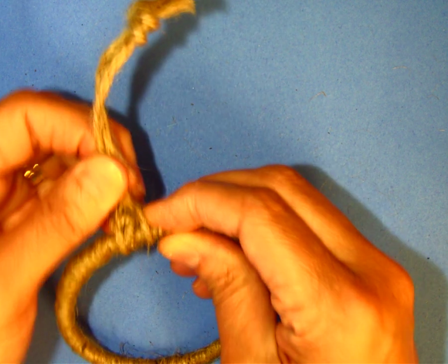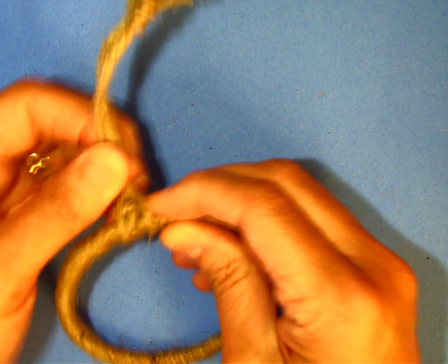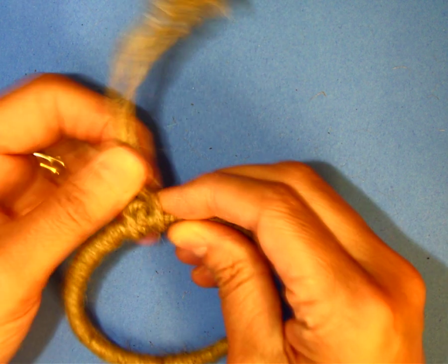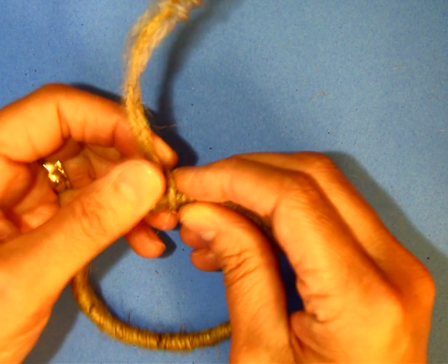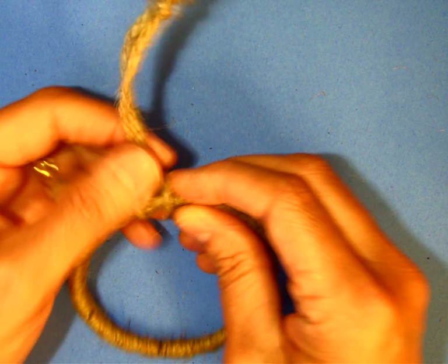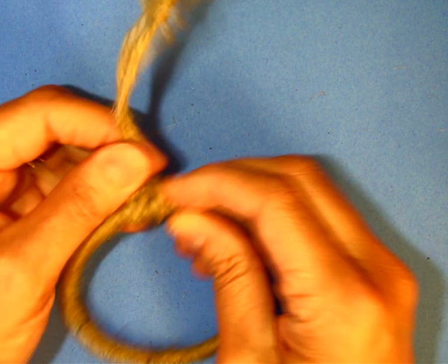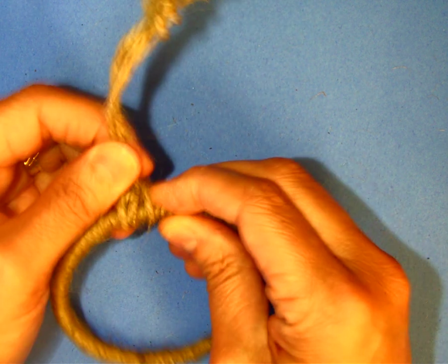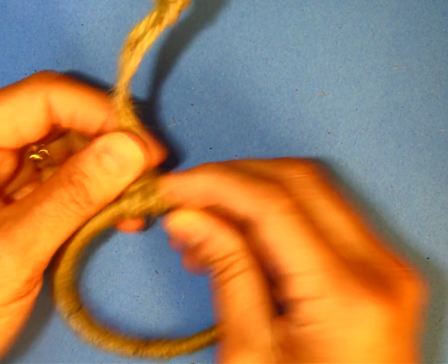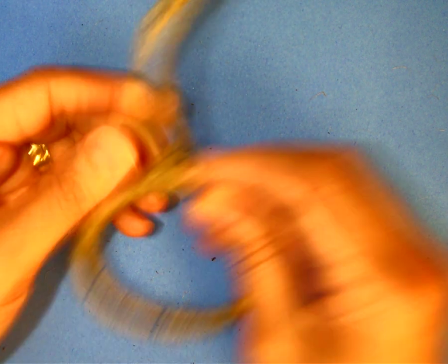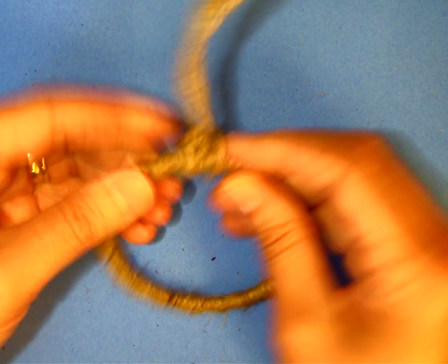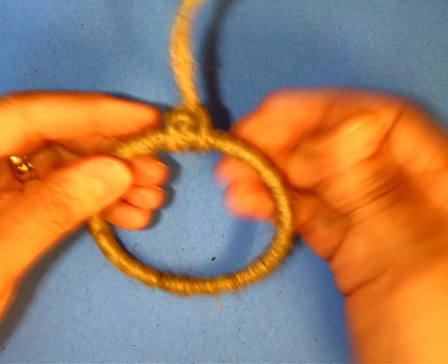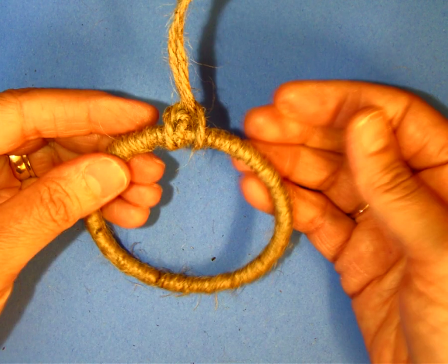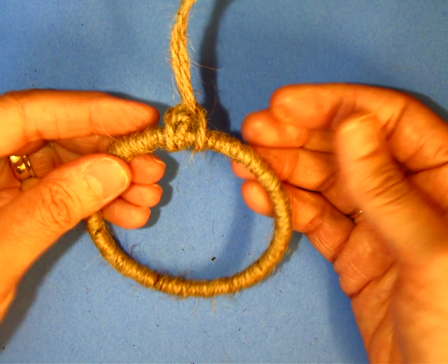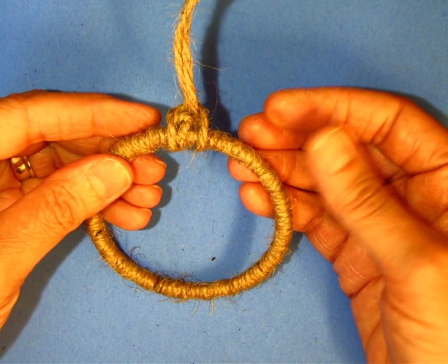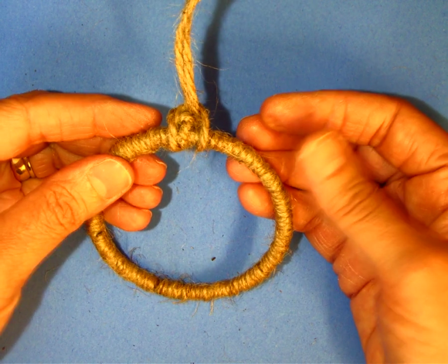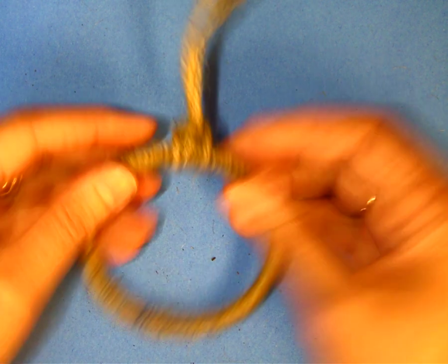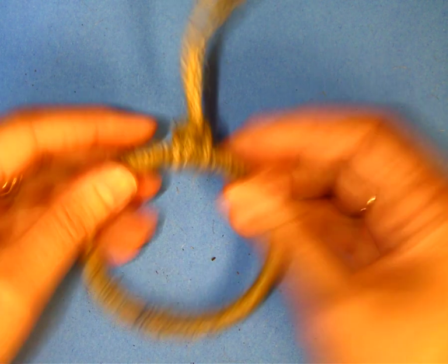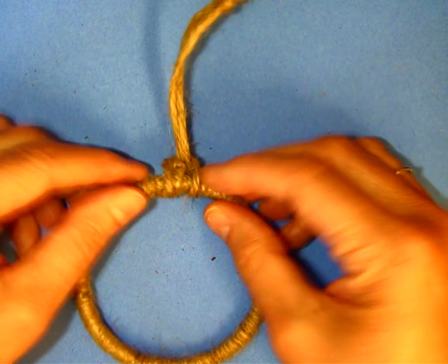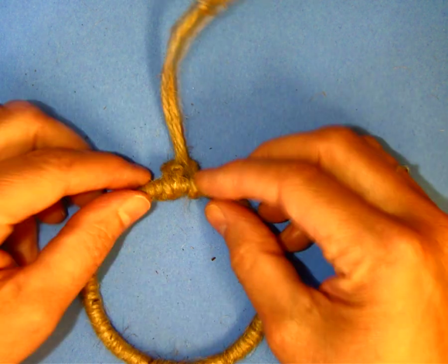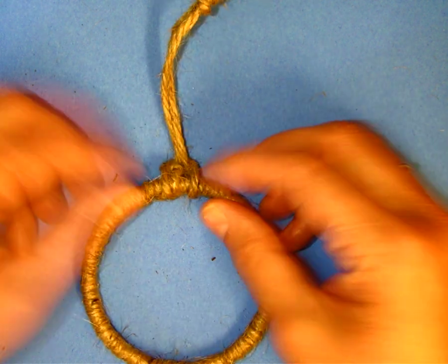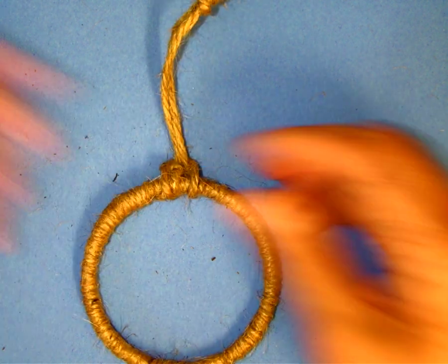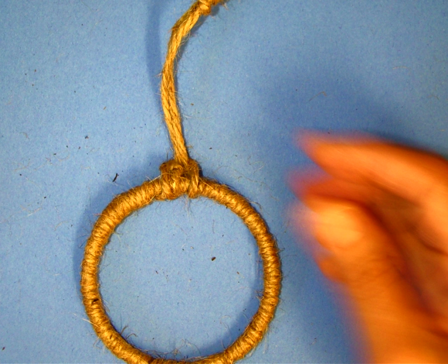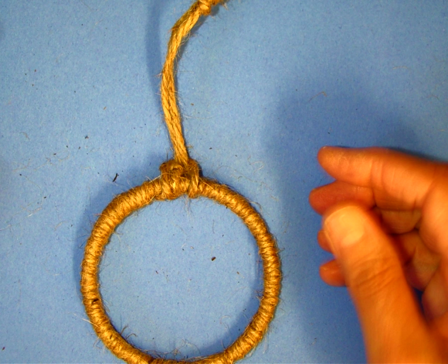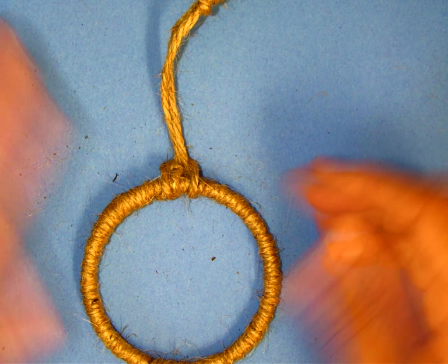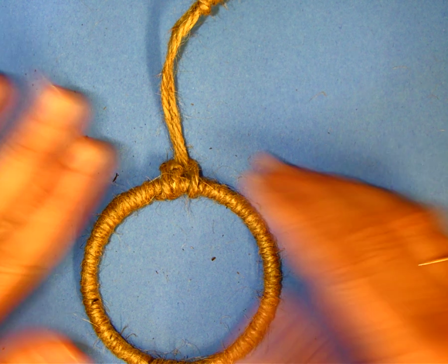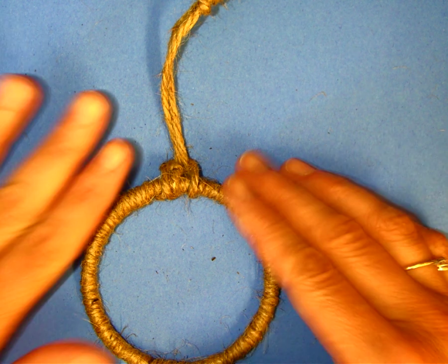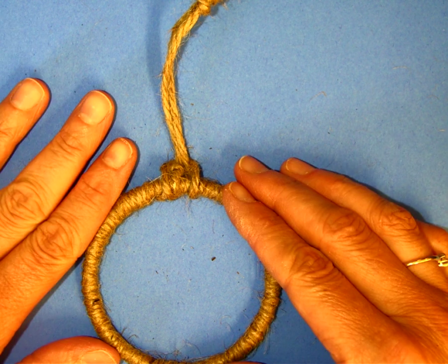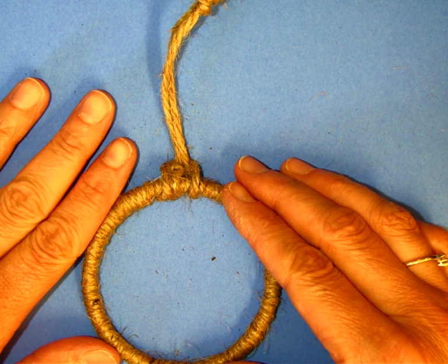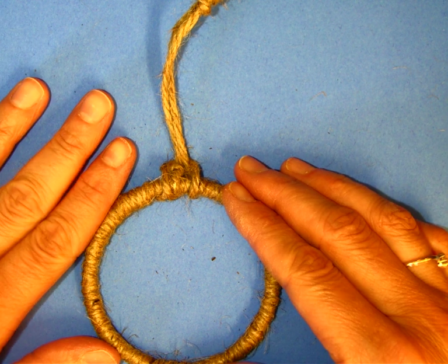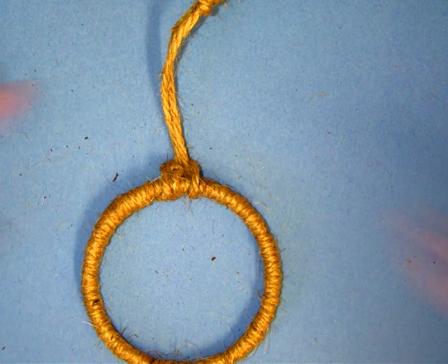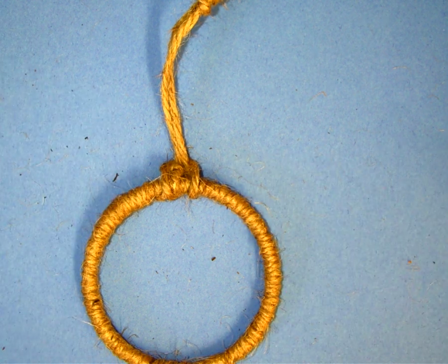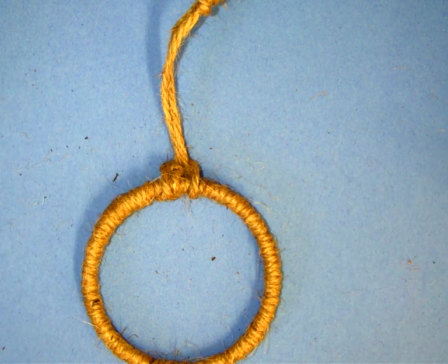Now you have your dreamcatcher and you're ready to weave.